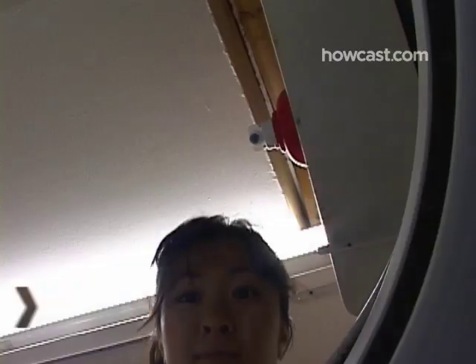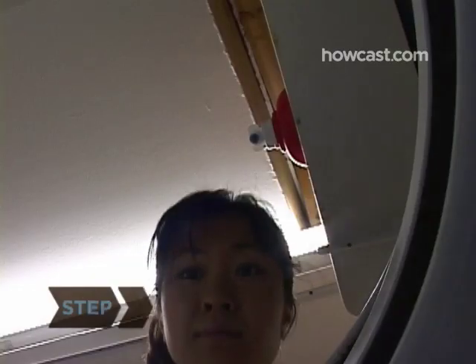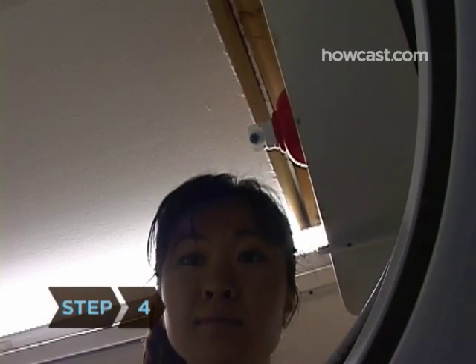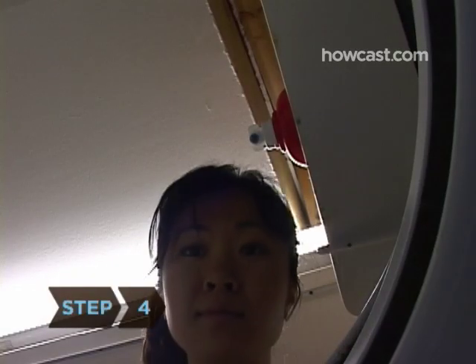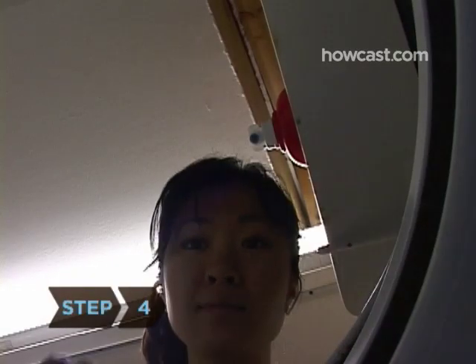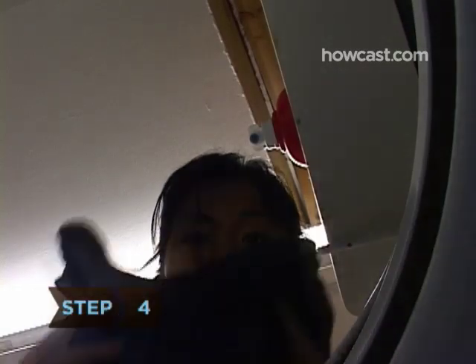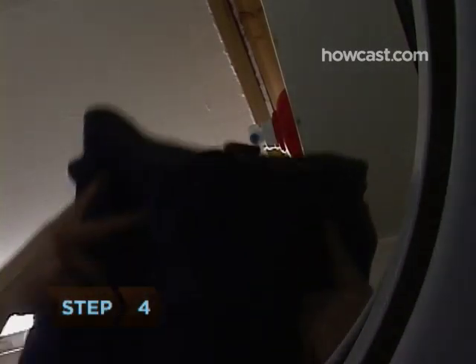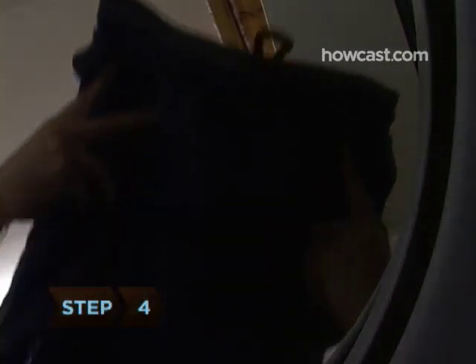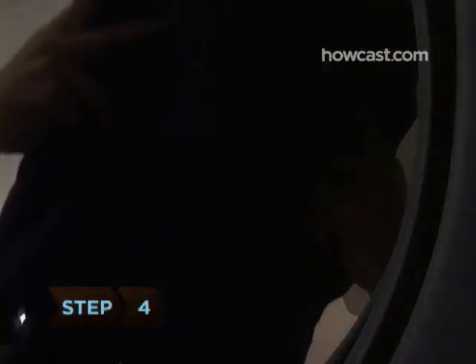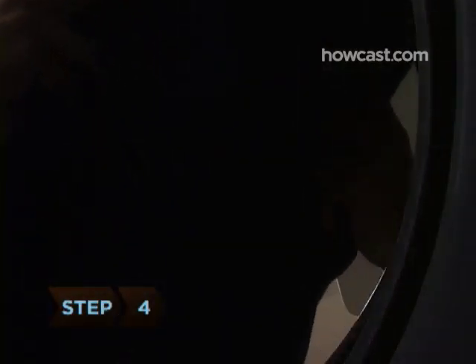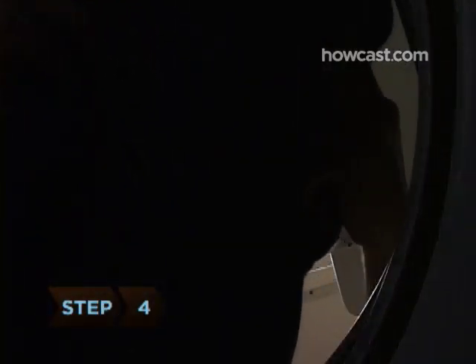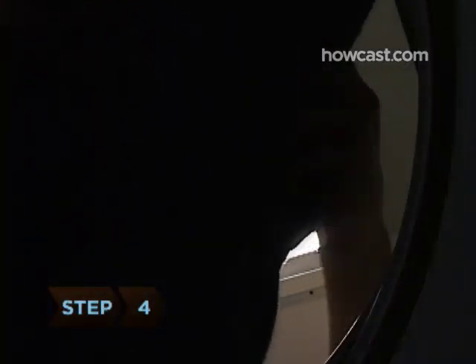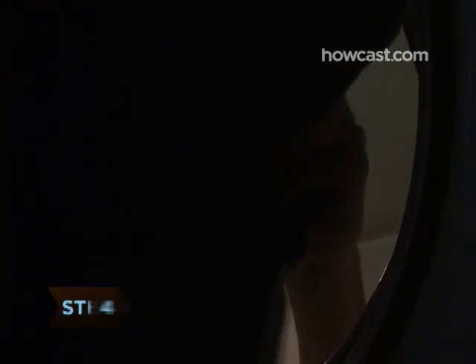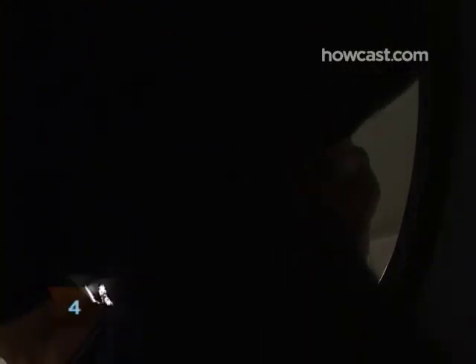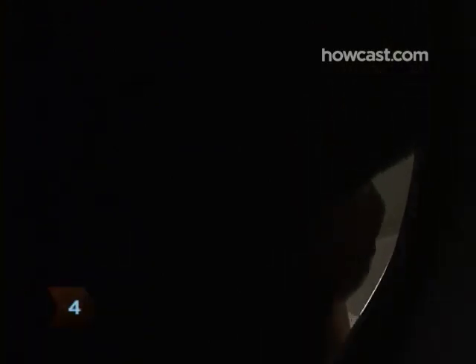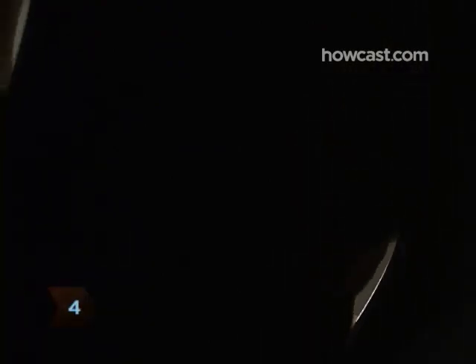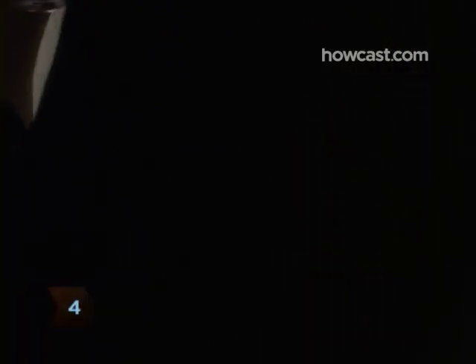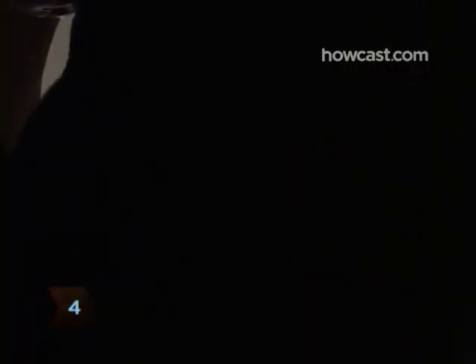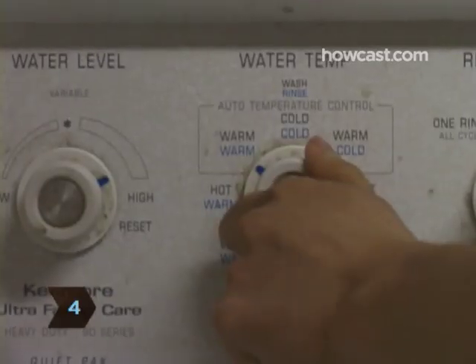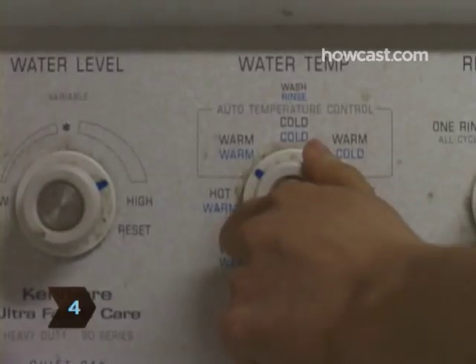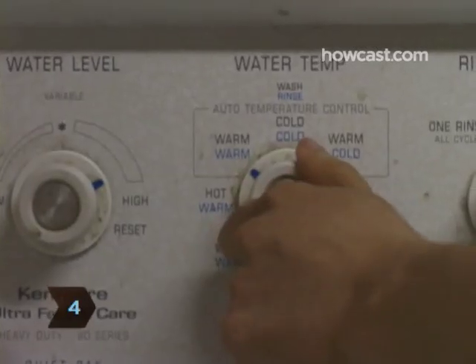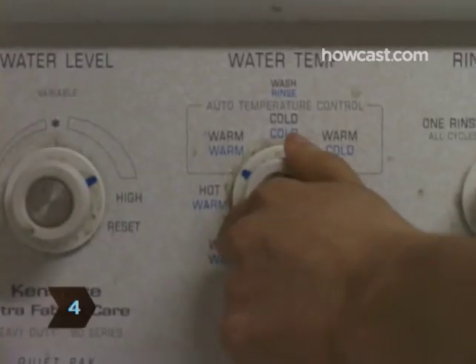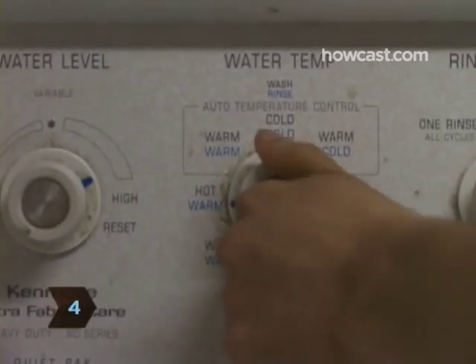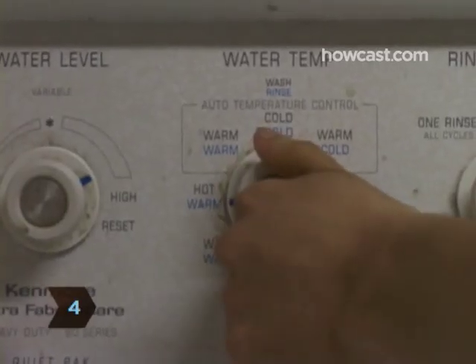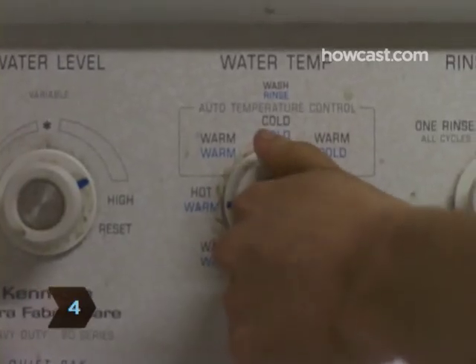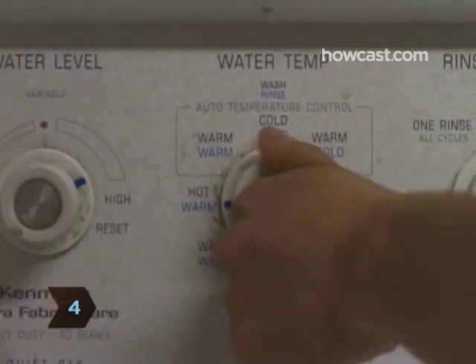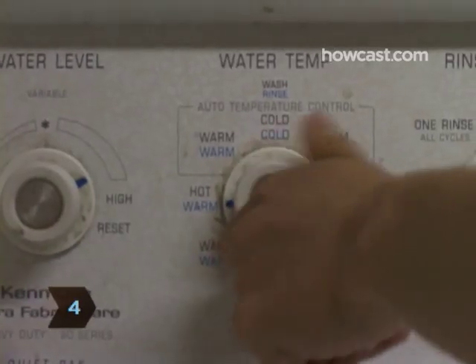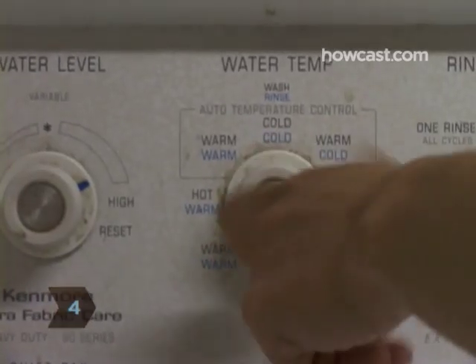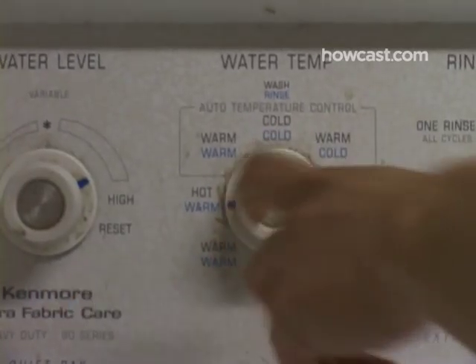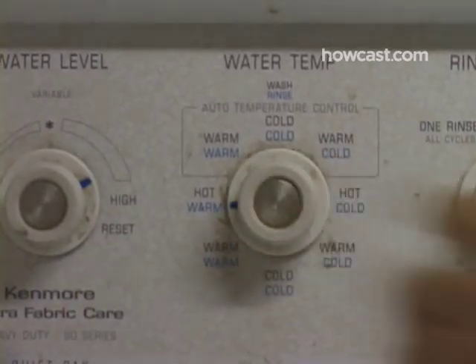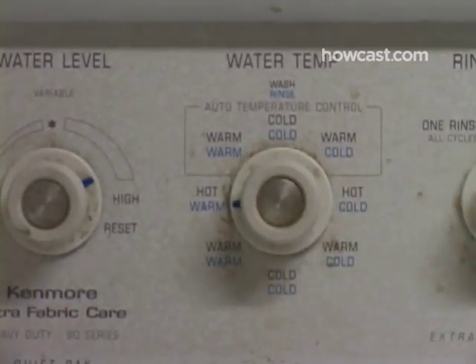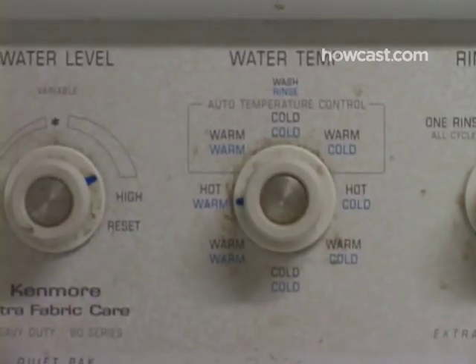Step 4: Launder clothes in water temperatures above 120 degrees for at least 30 minutes.